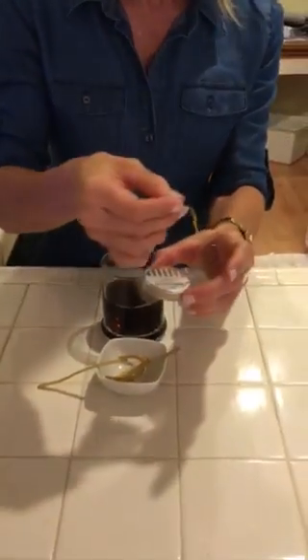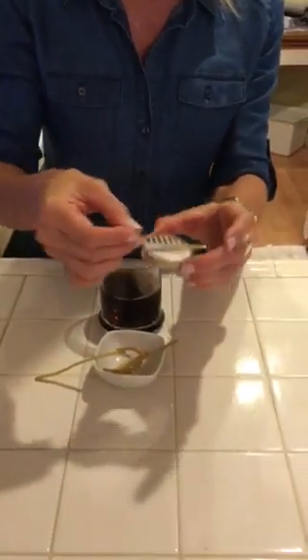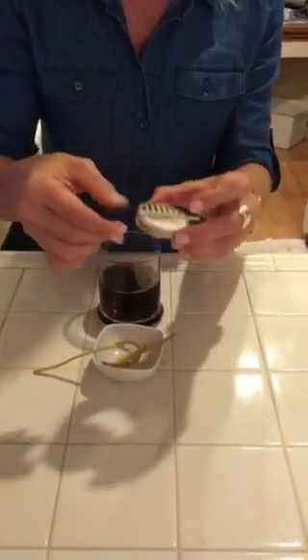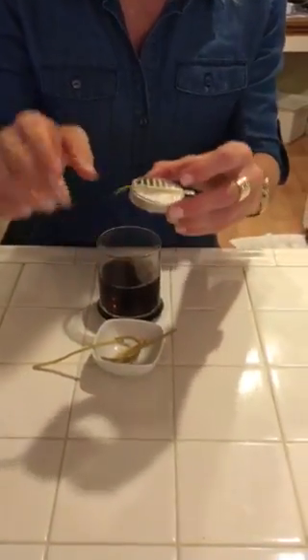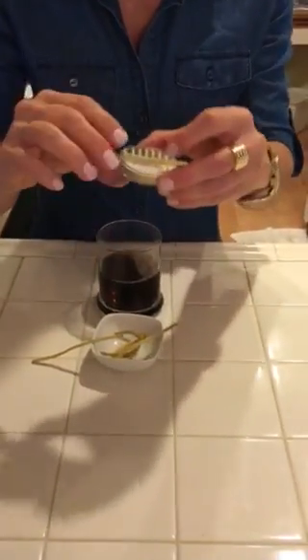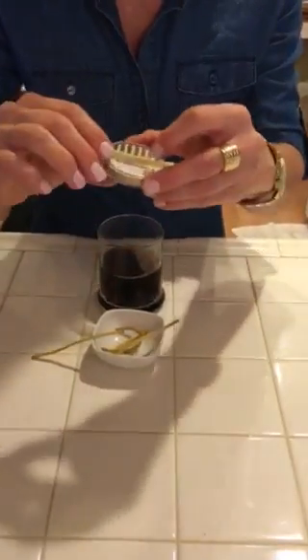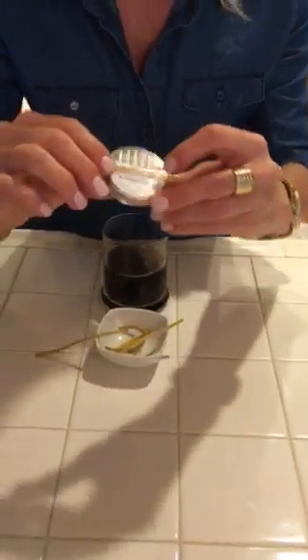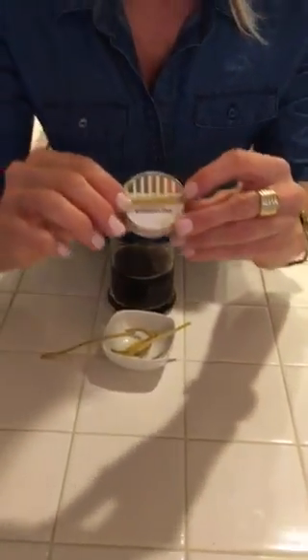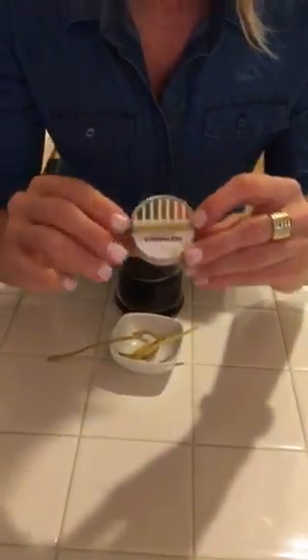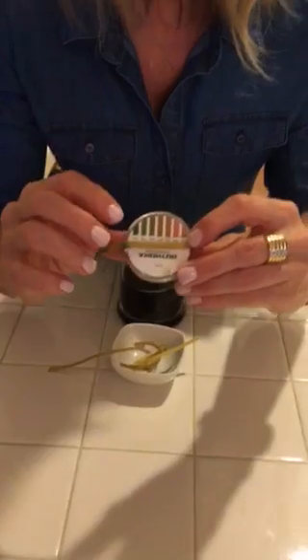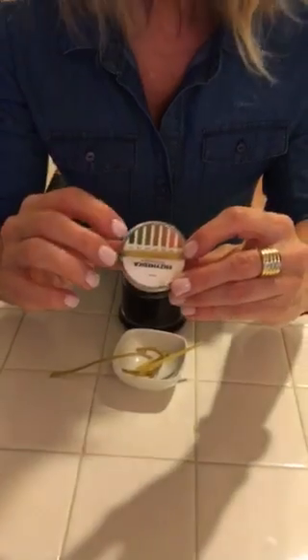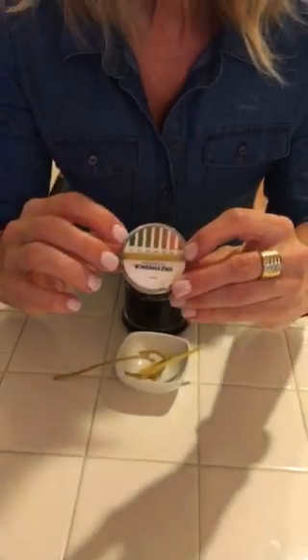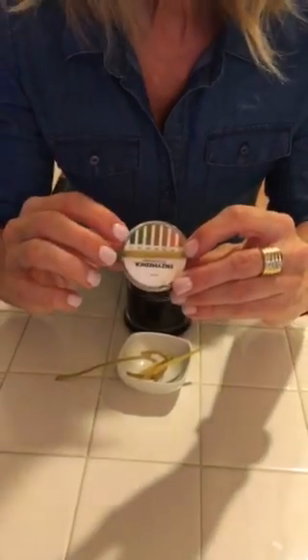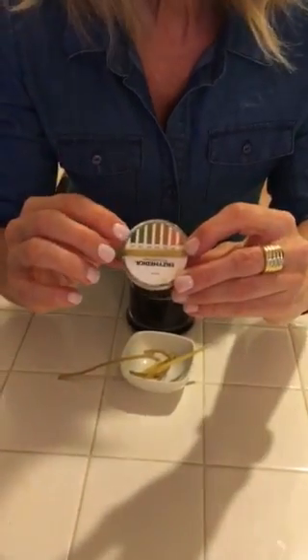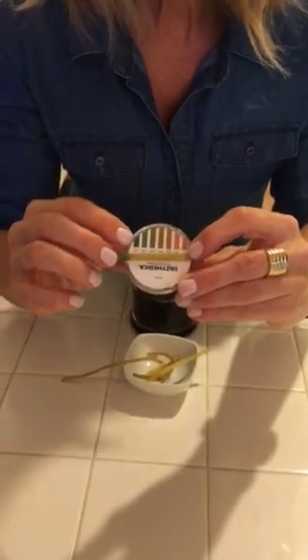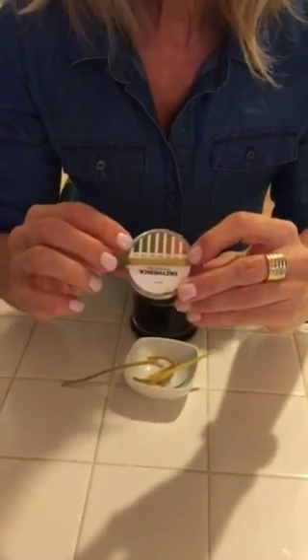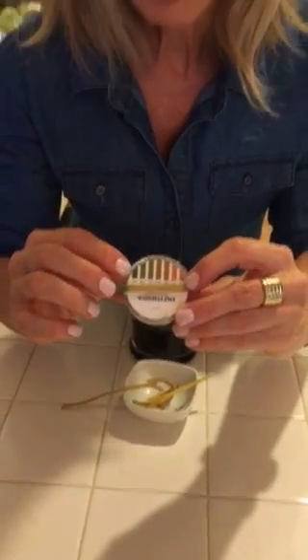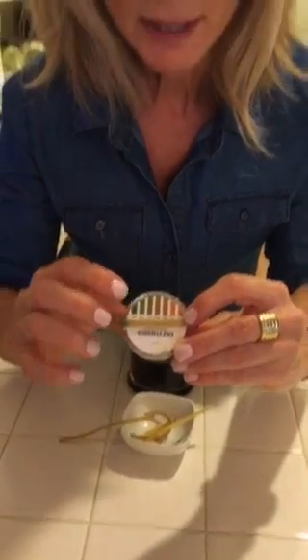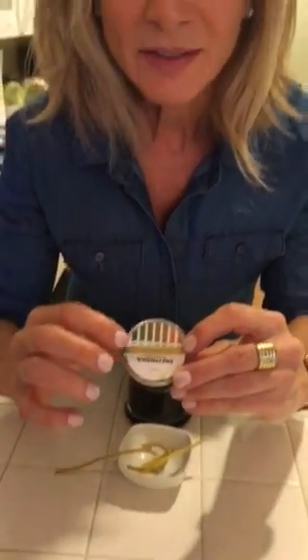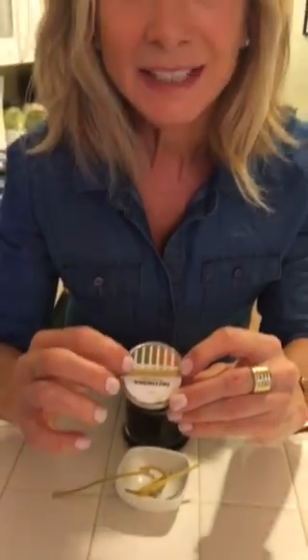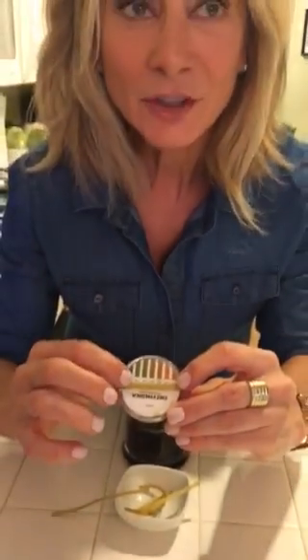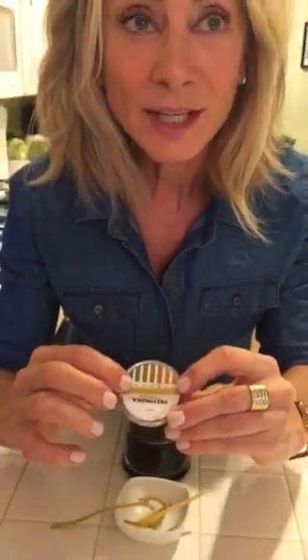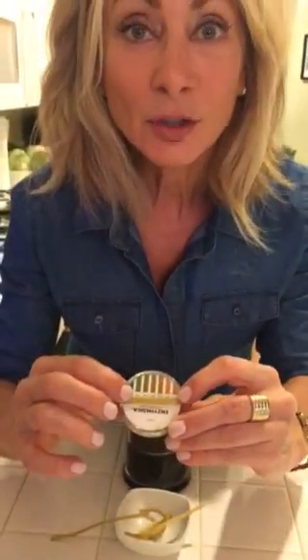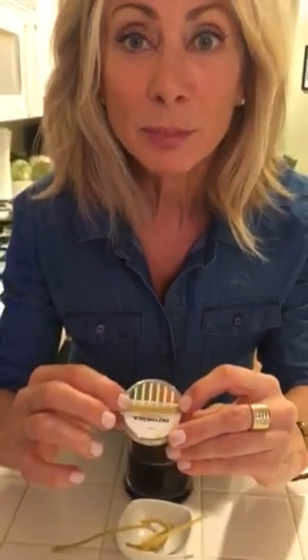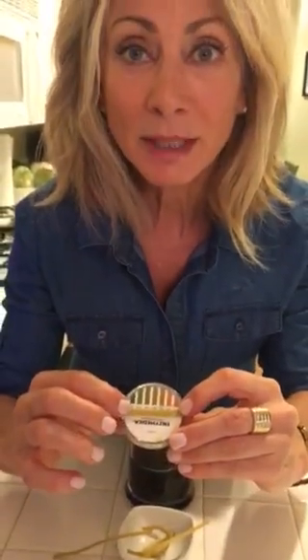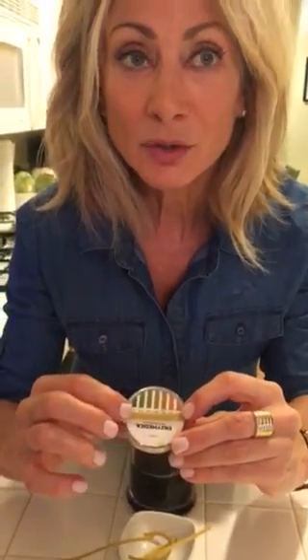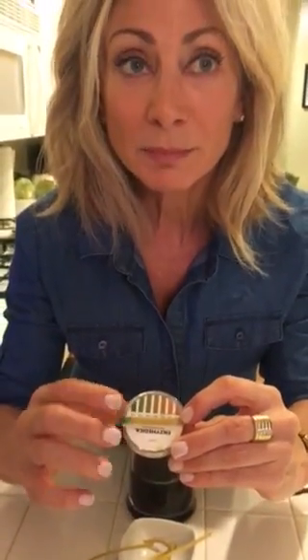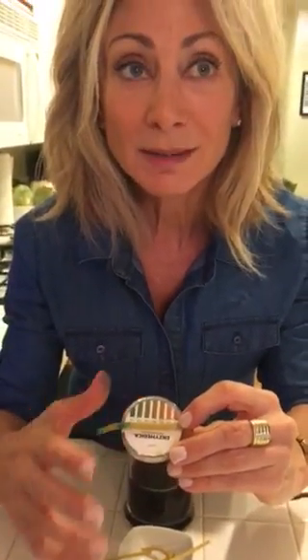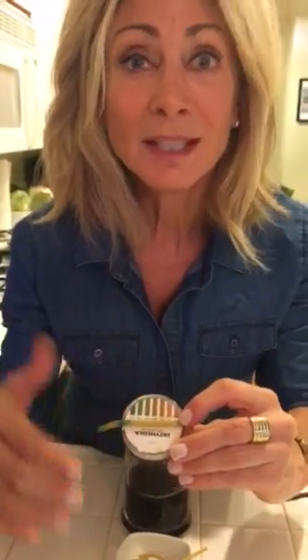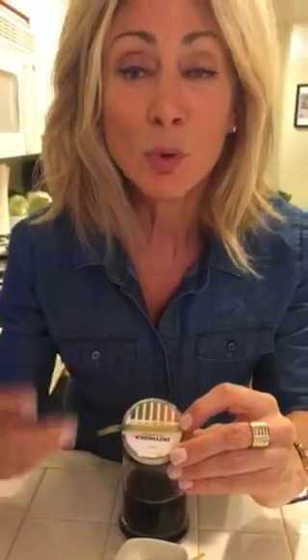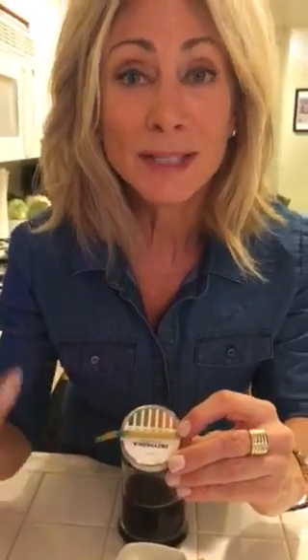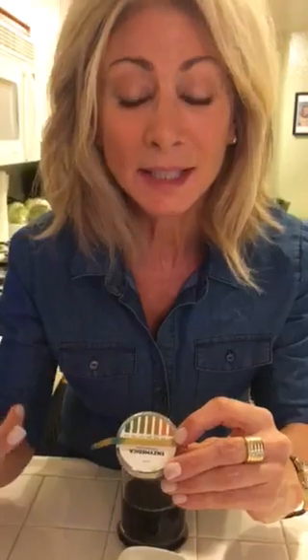Yikes! If it was more green — green means alkaline — but the lighter the color of the pH strip means it's more acidic.